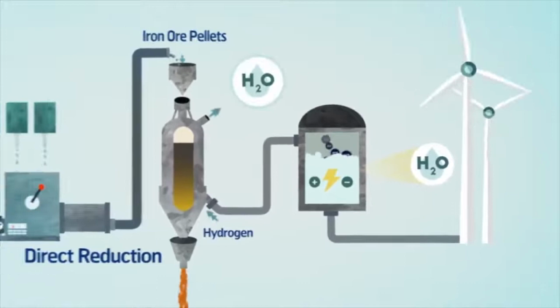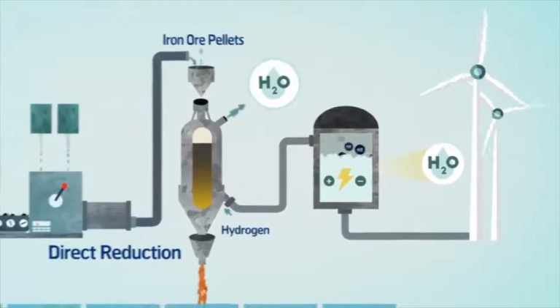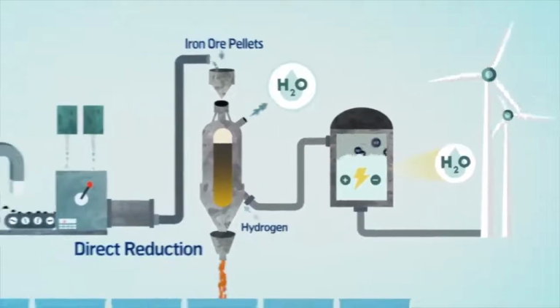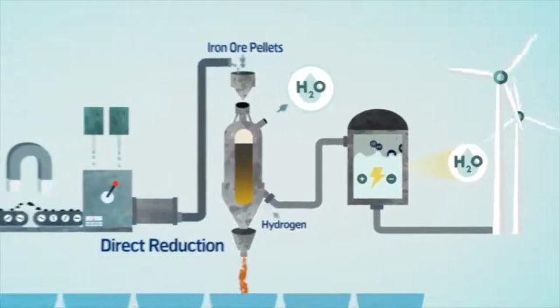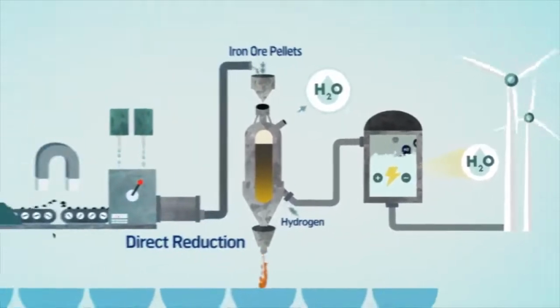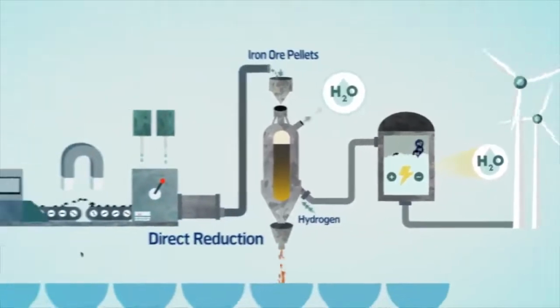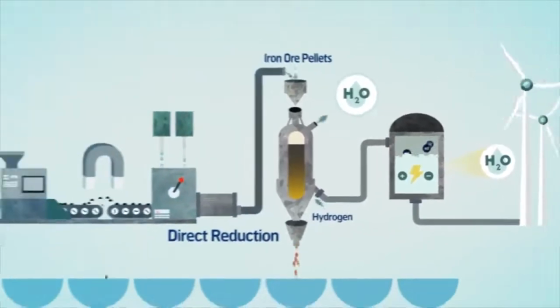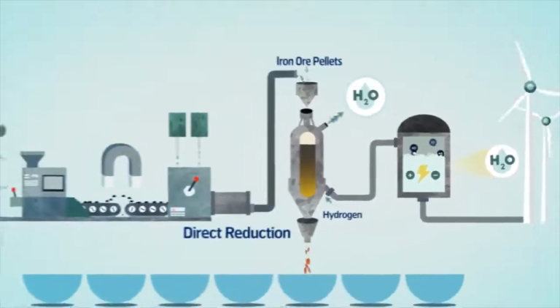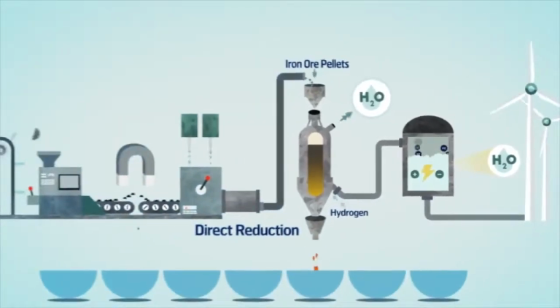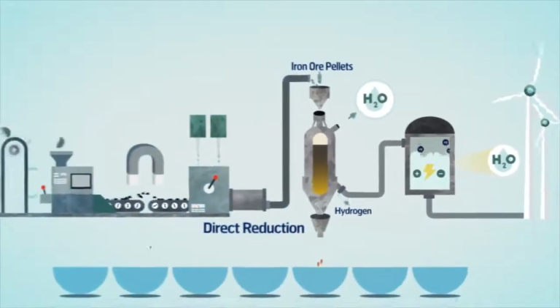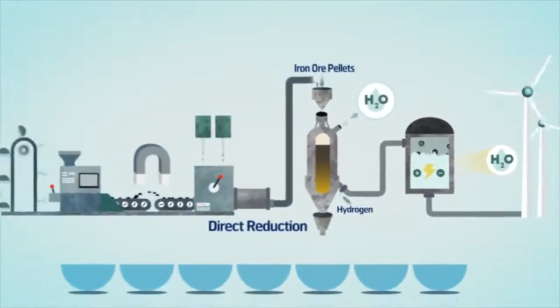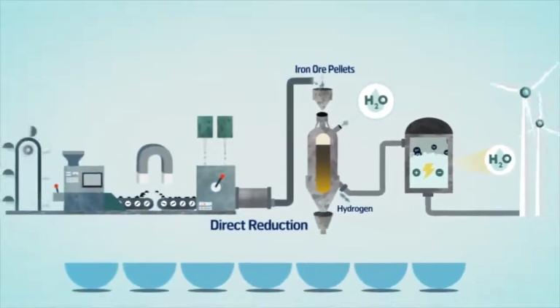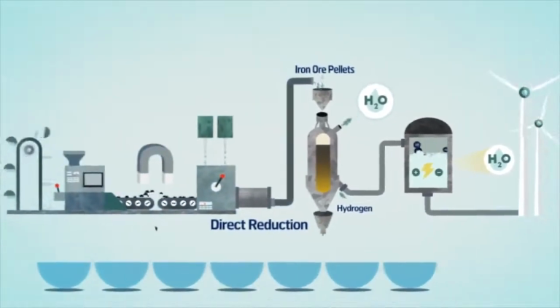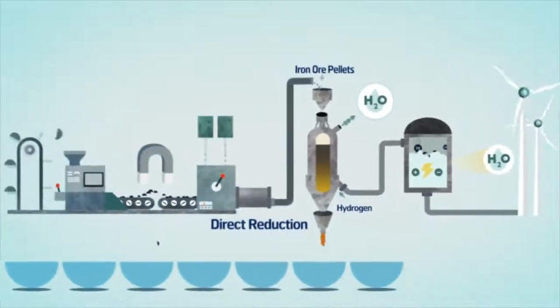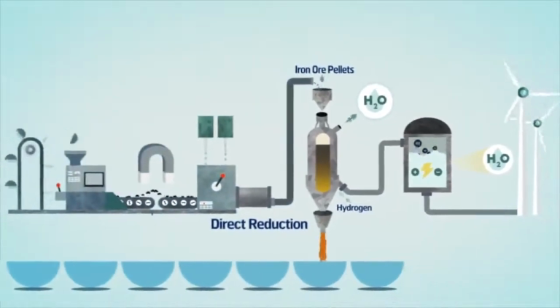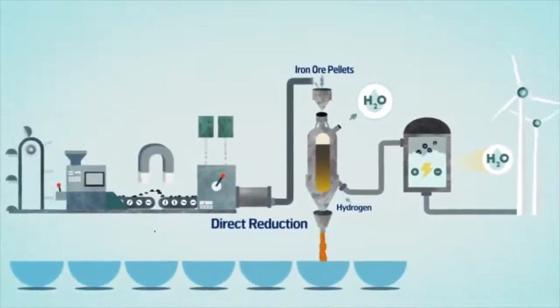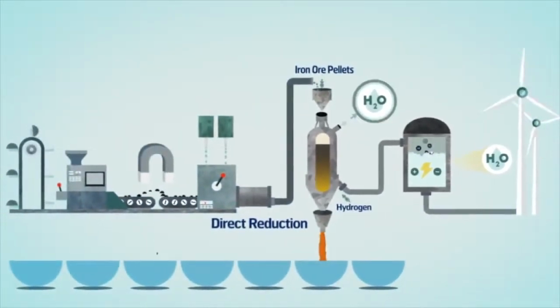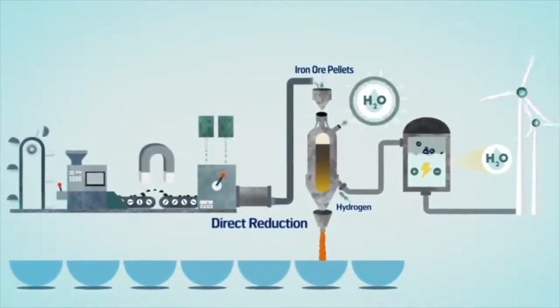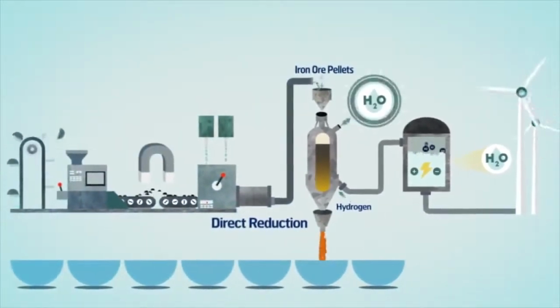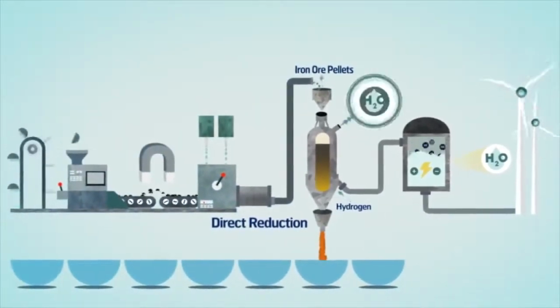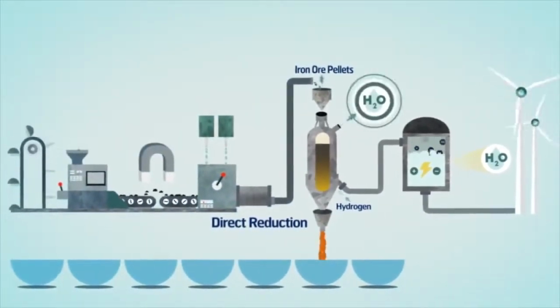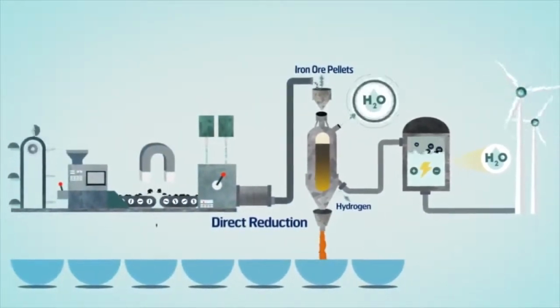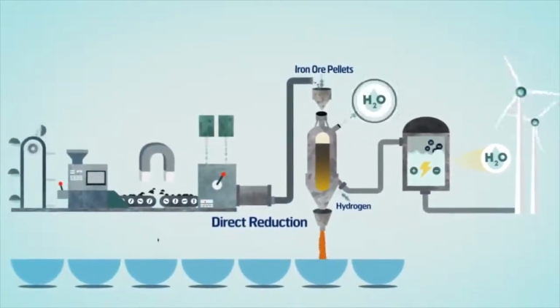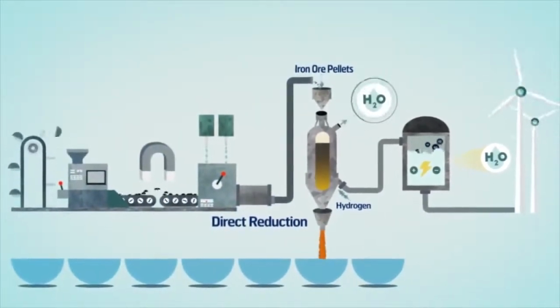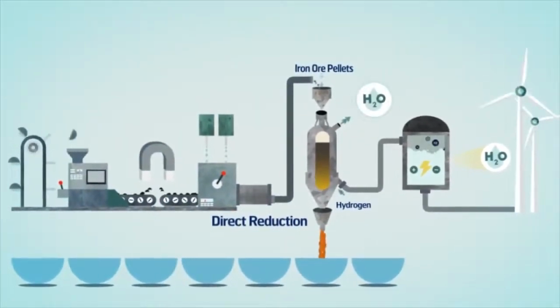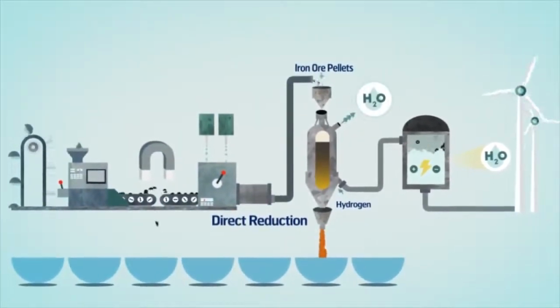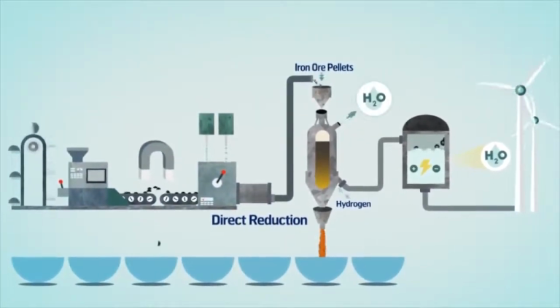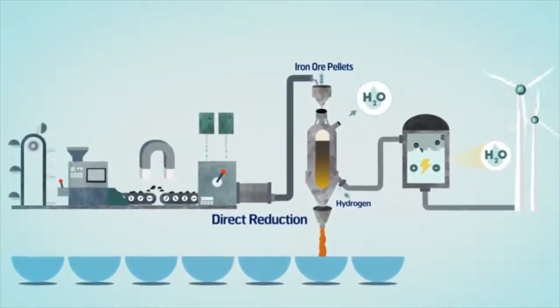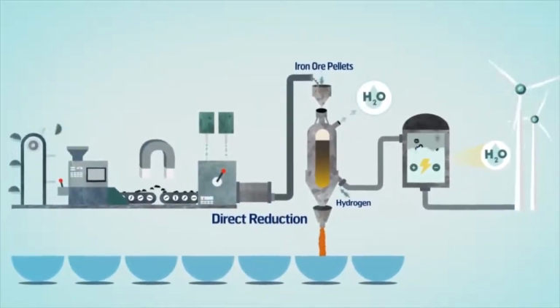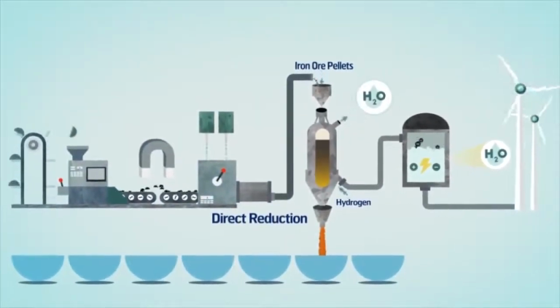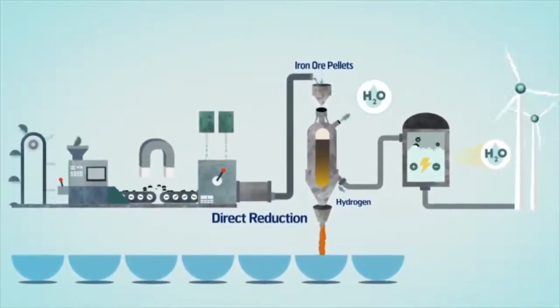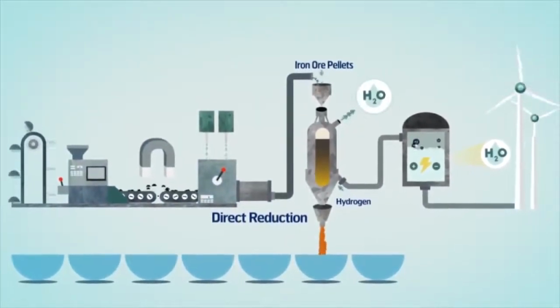This steel-making process emits ordinary water instead of carbon dioxide. The fossil-free steel is estimated to be available on commercial markets by 2026.